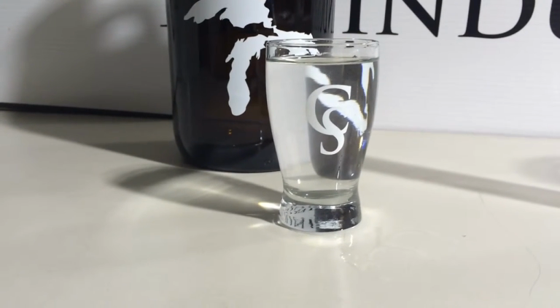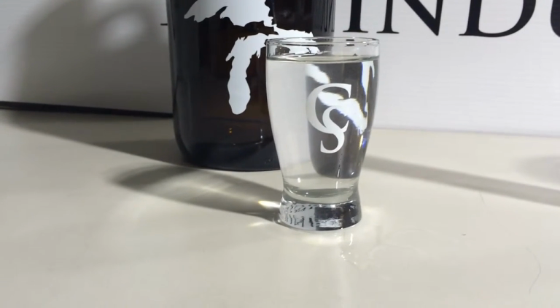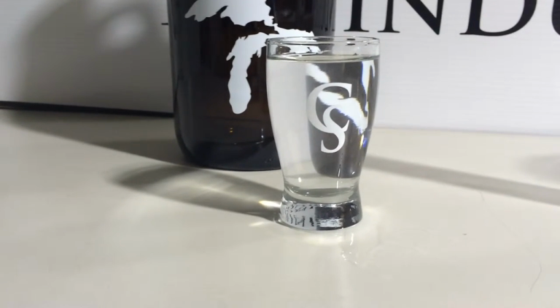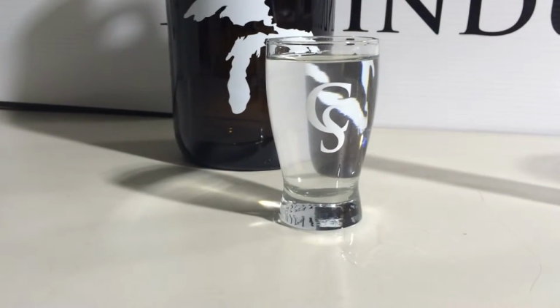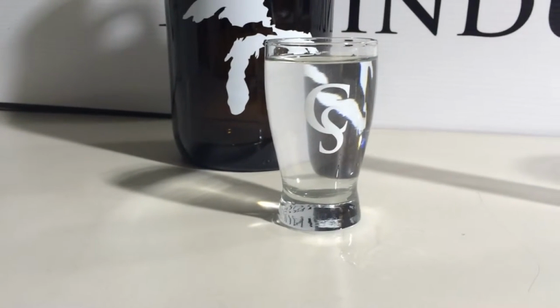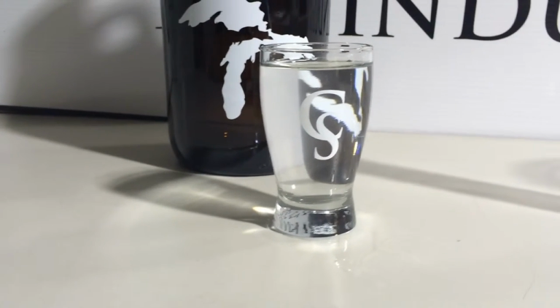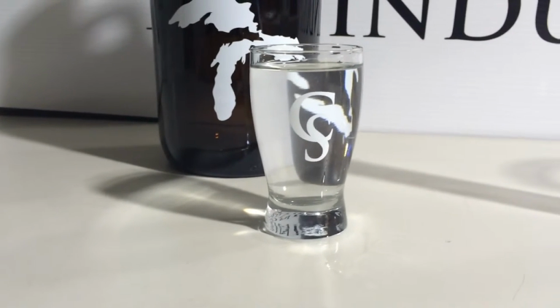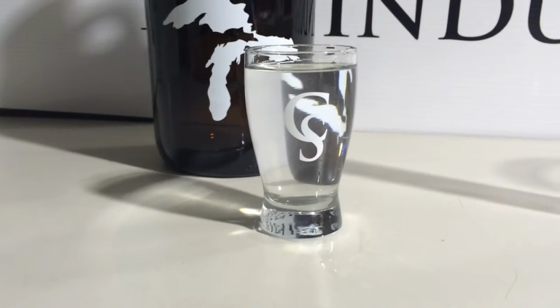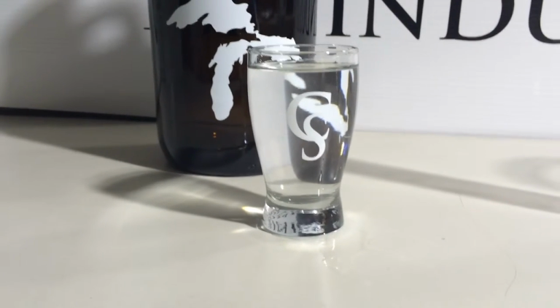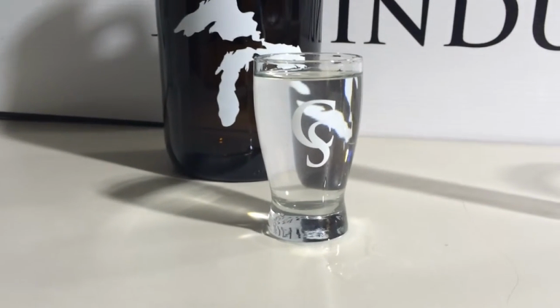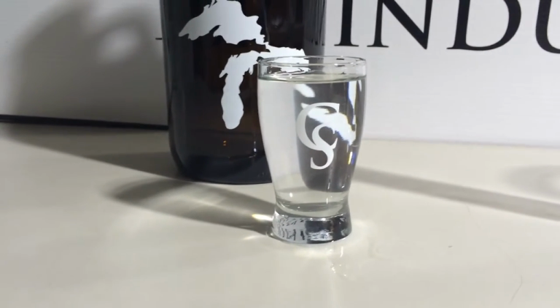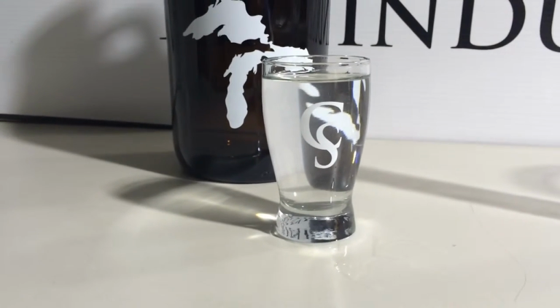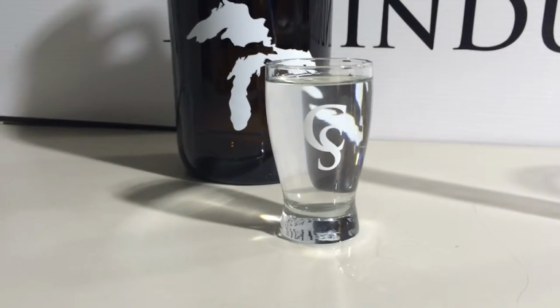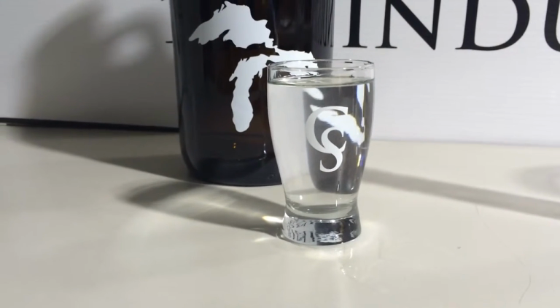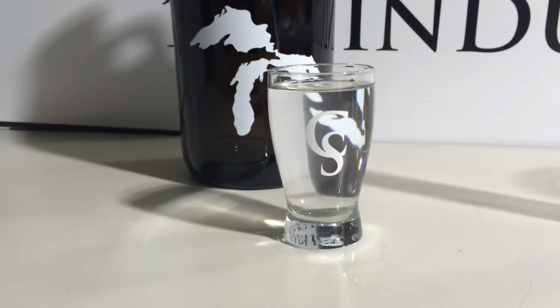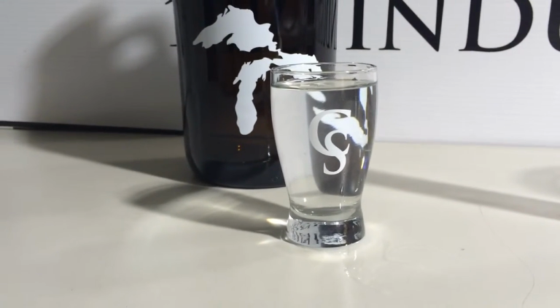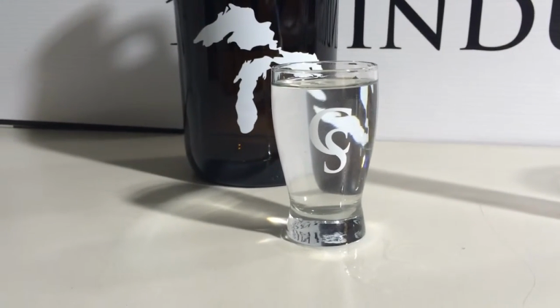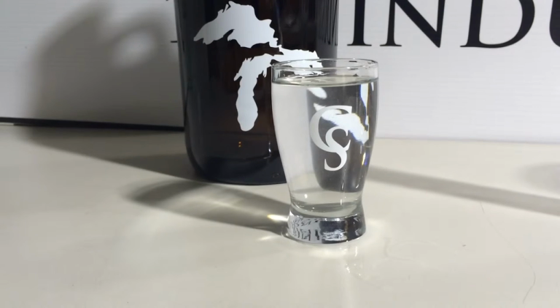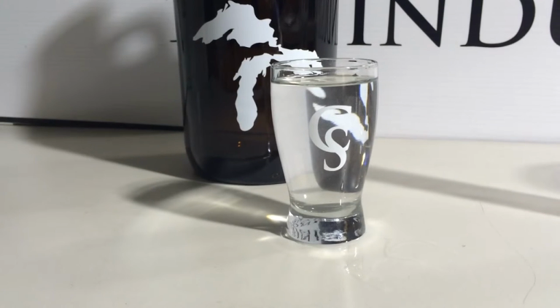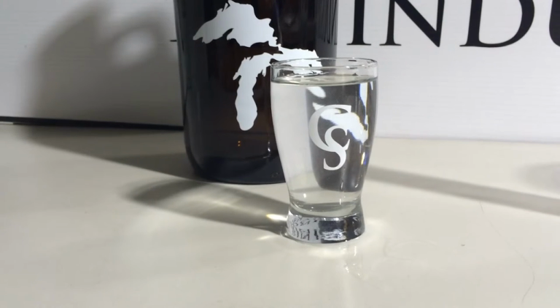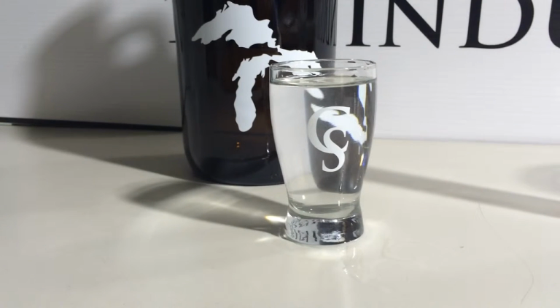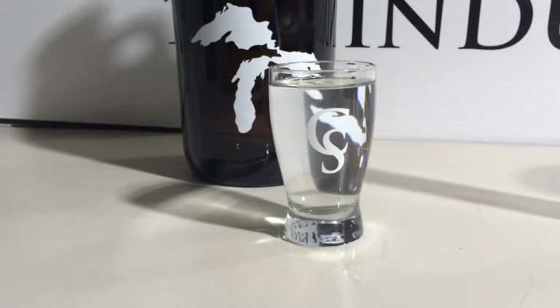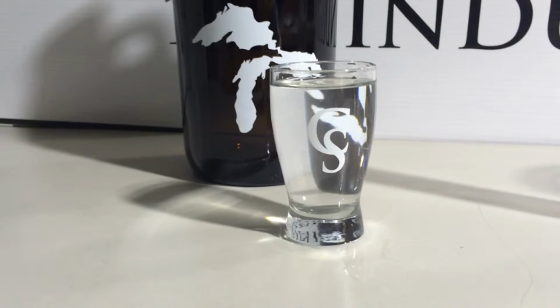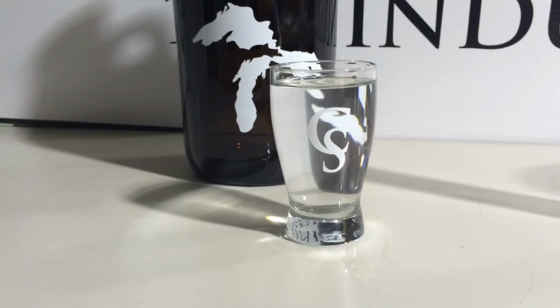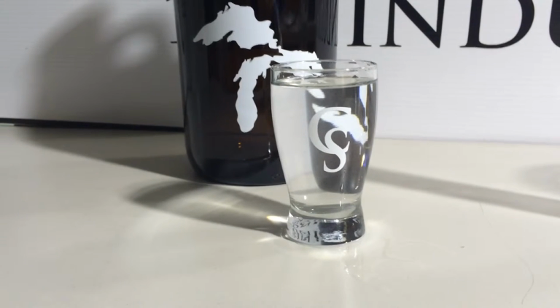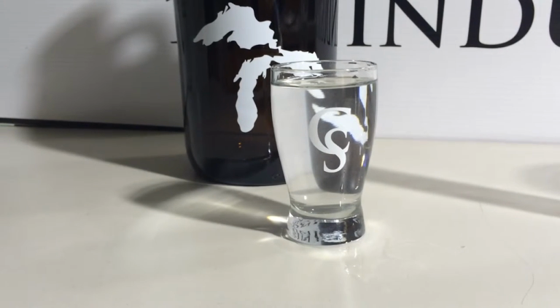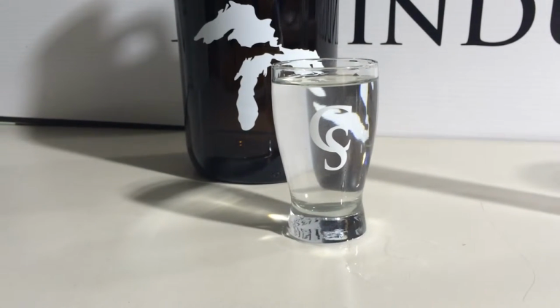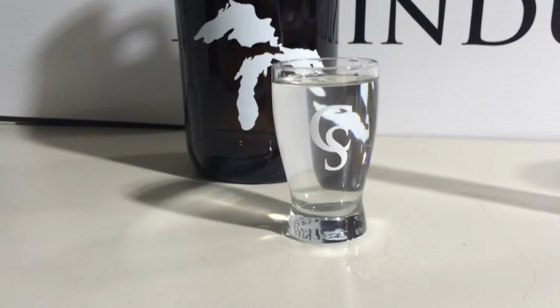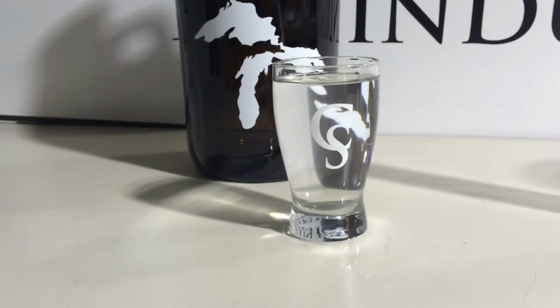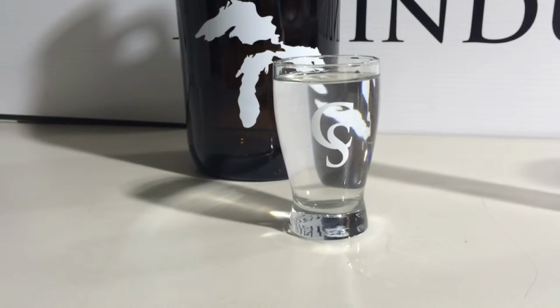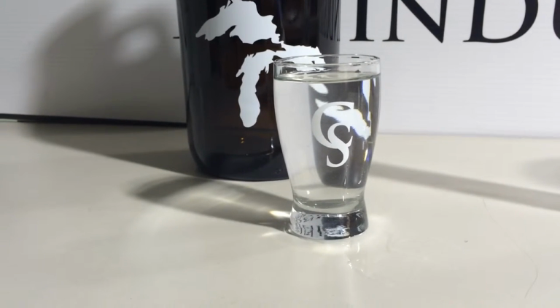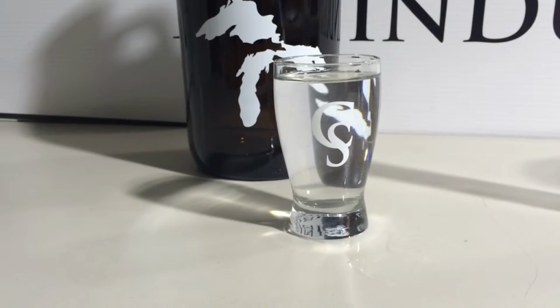Hello, Dylan with Custom Stems here. Today I want to show you the five ounce beer tasting glass we have on our website customstems.com.